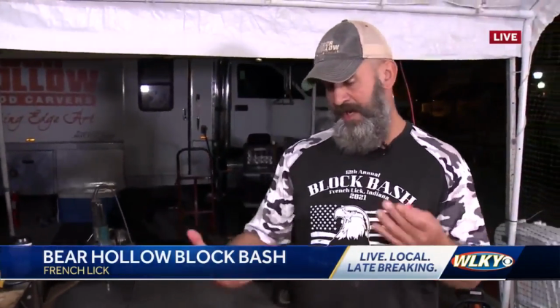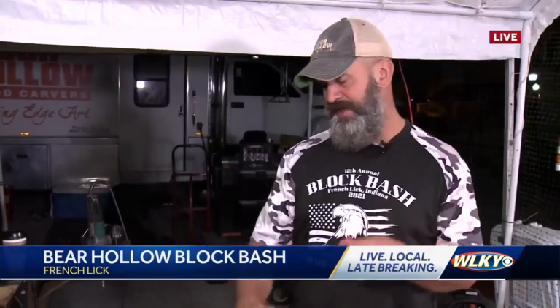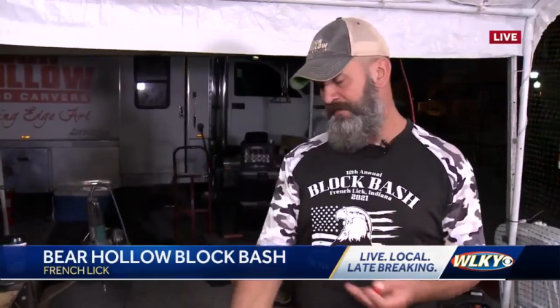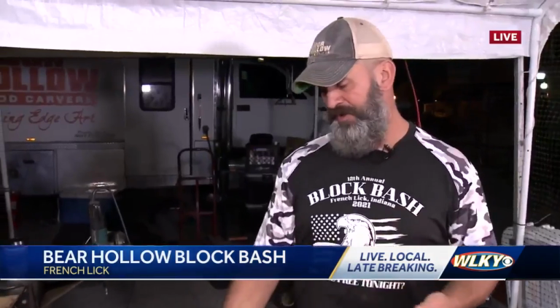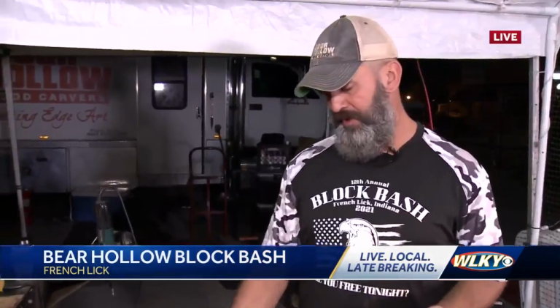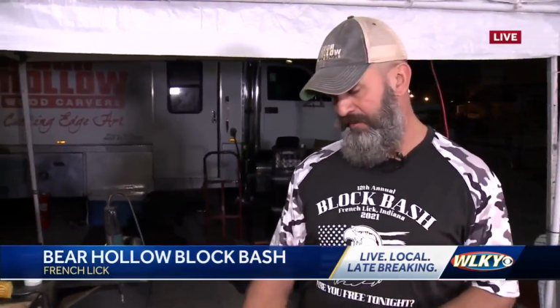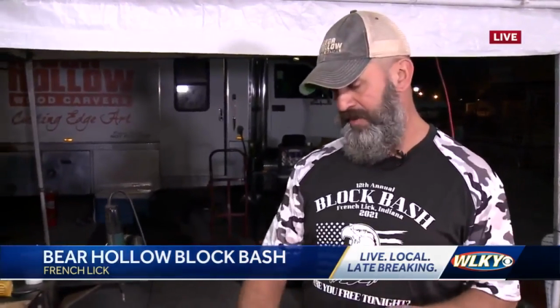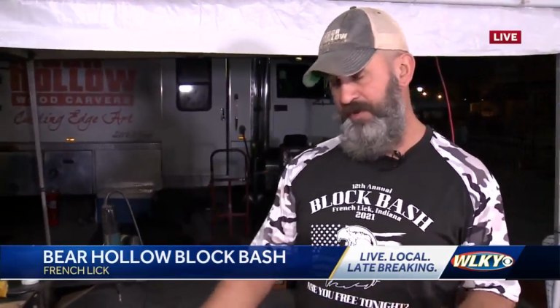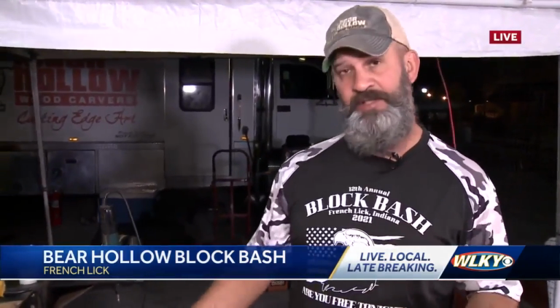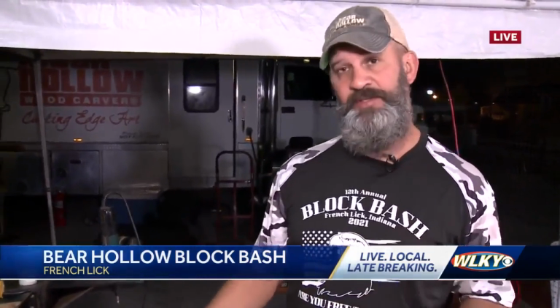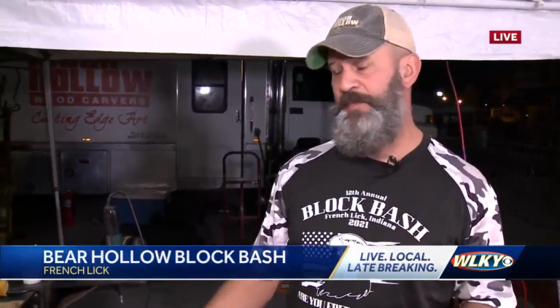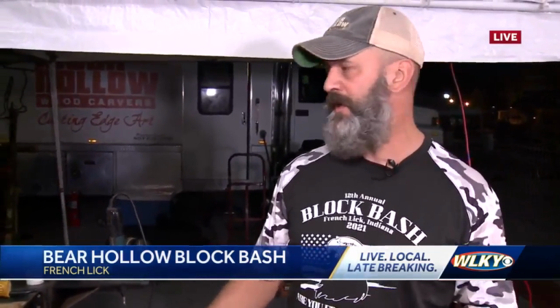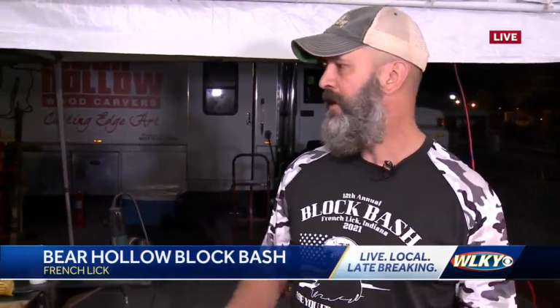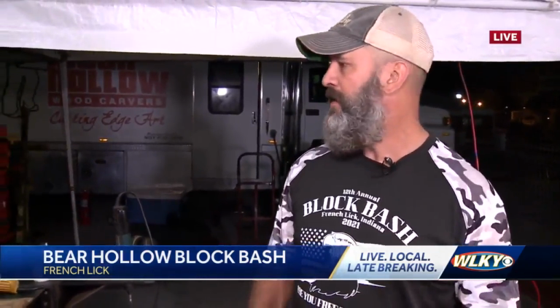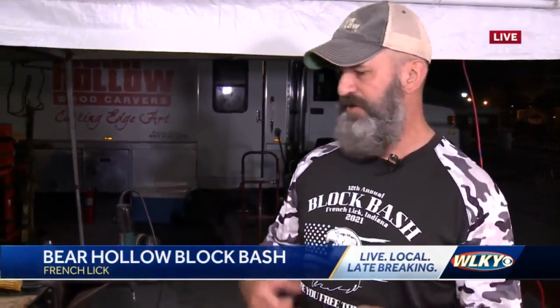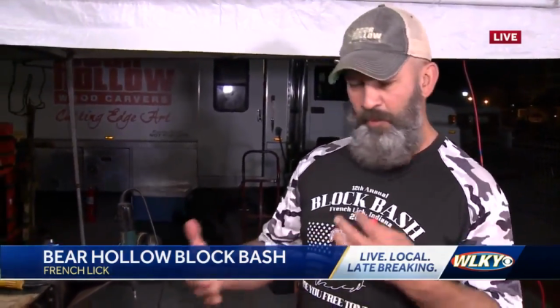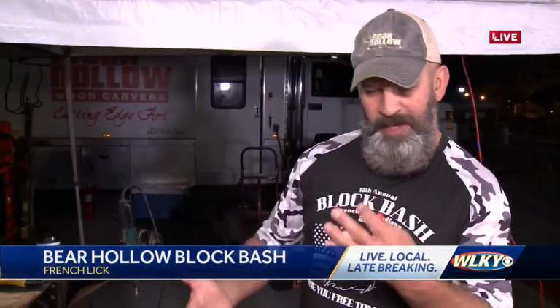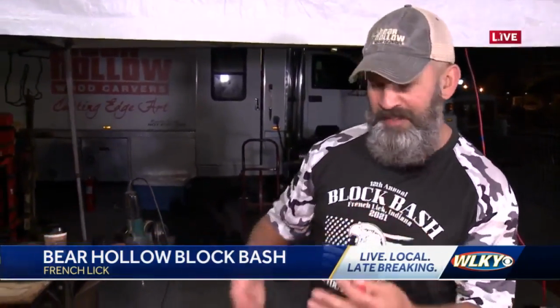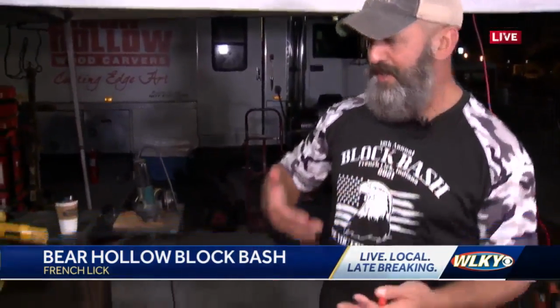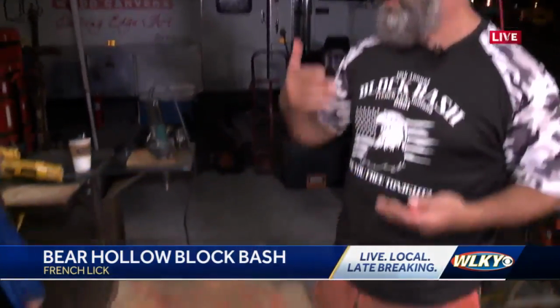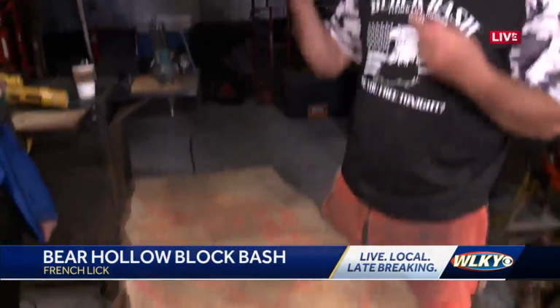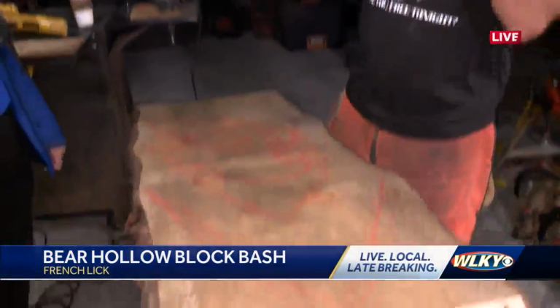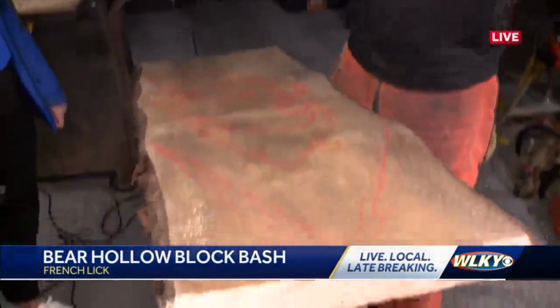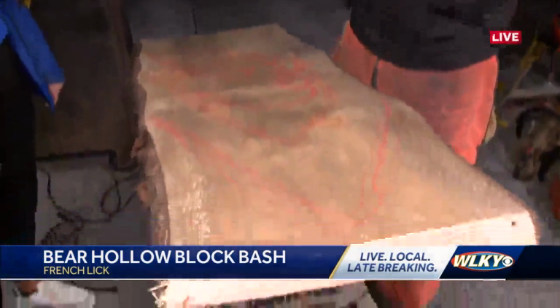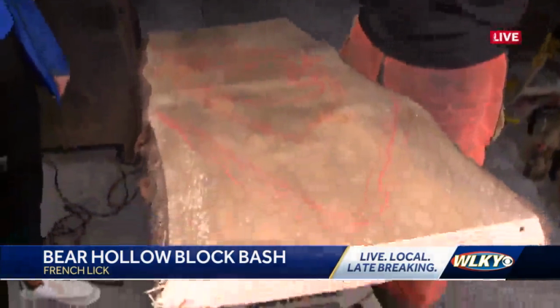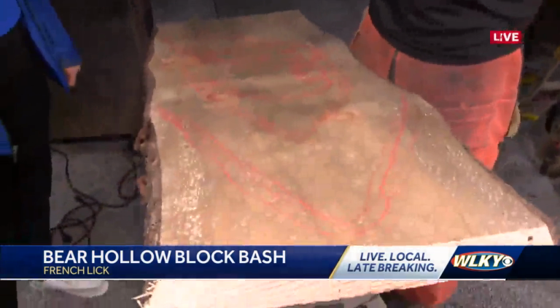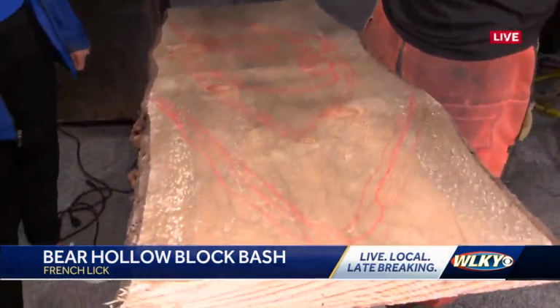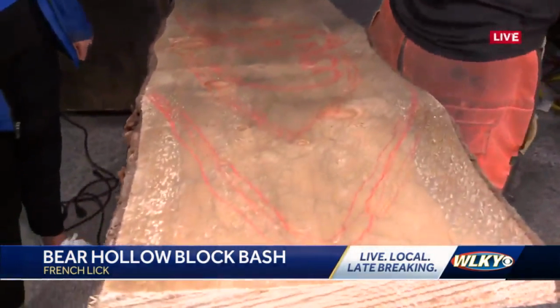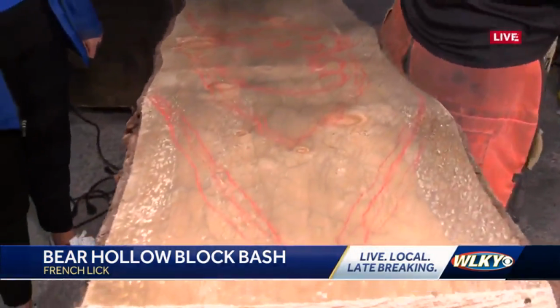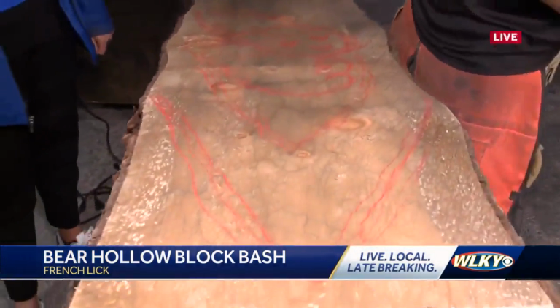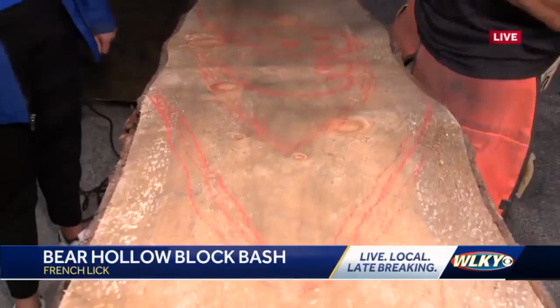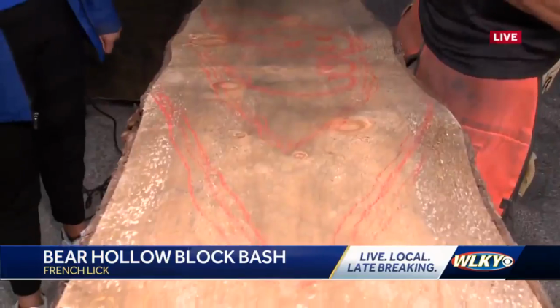Even when I start carving this, the lines will disappear. But it's more about training your brain — especially early this morning.